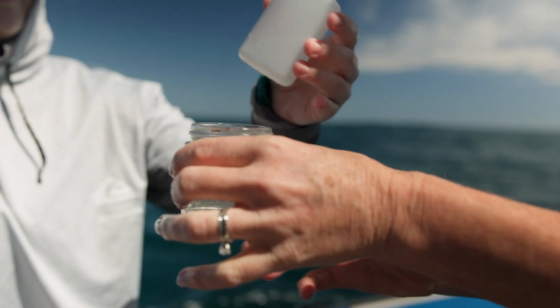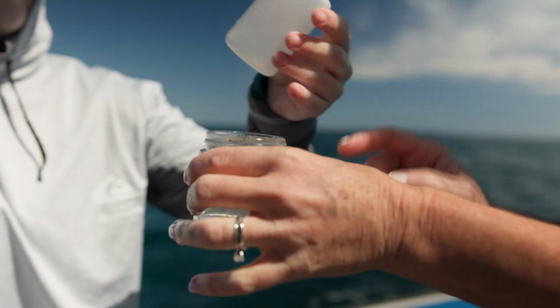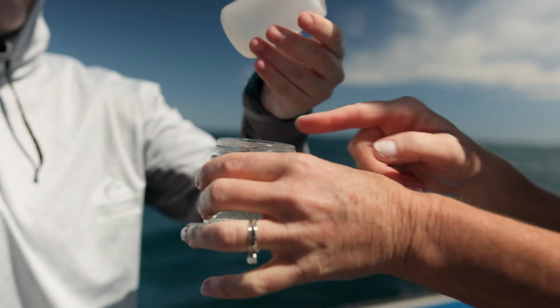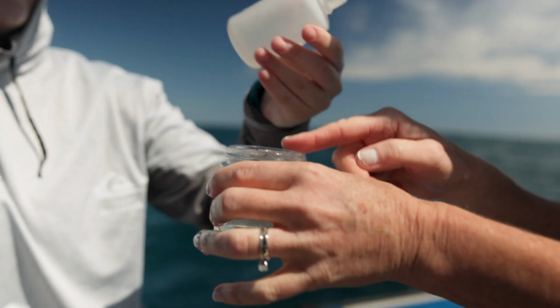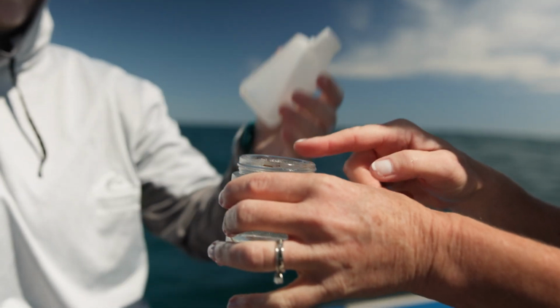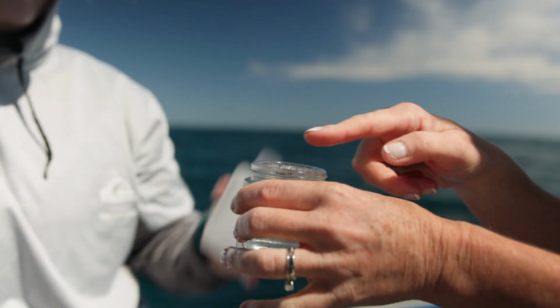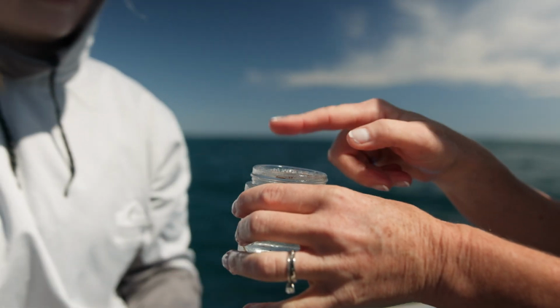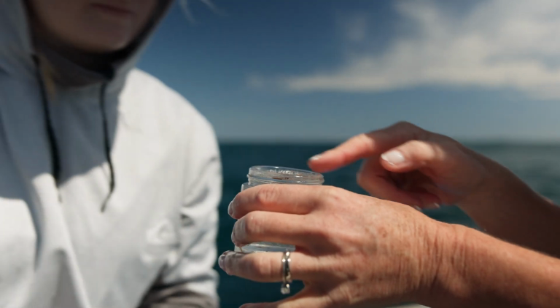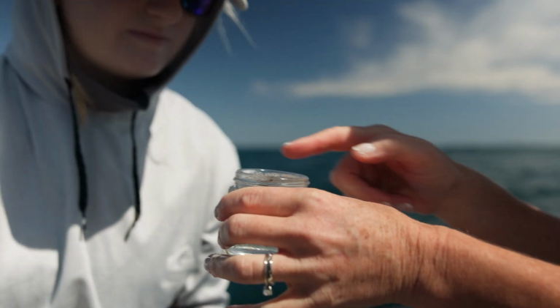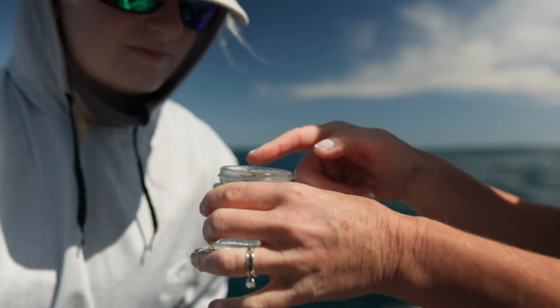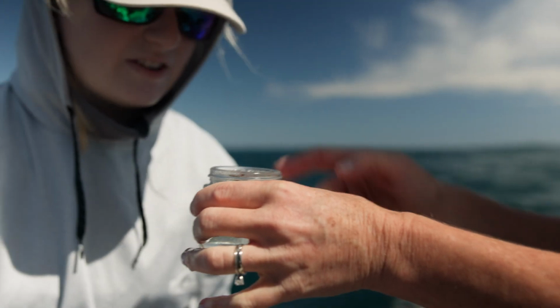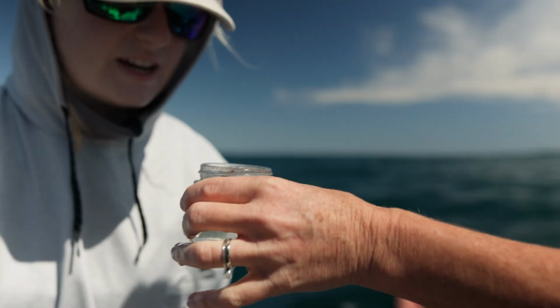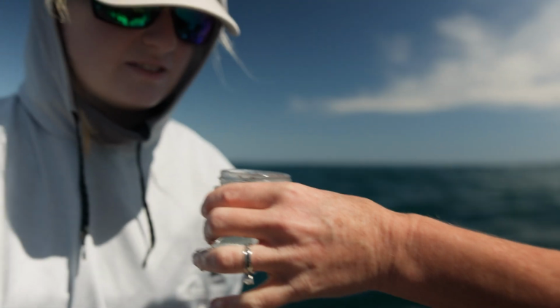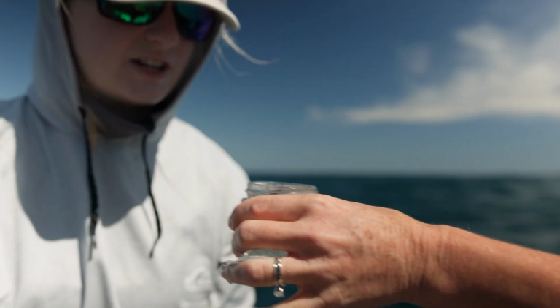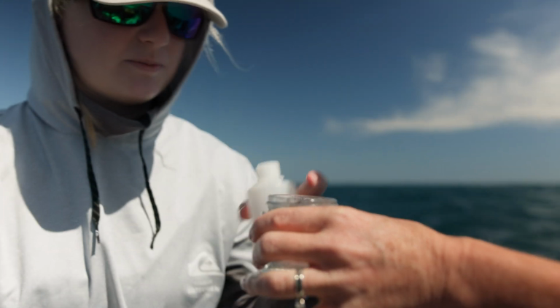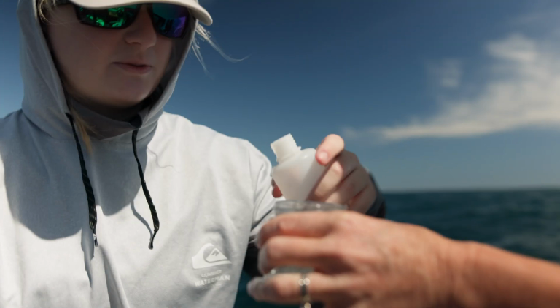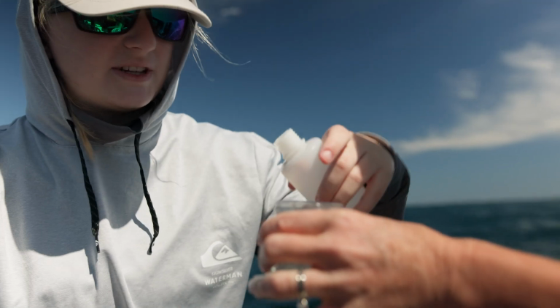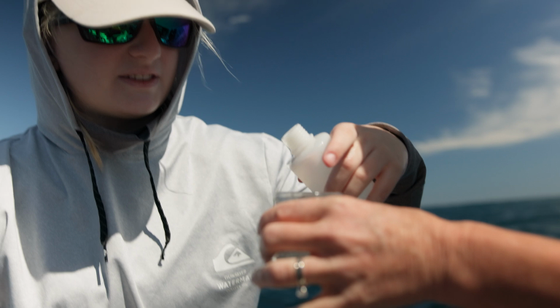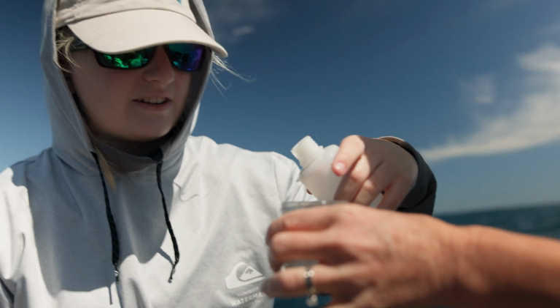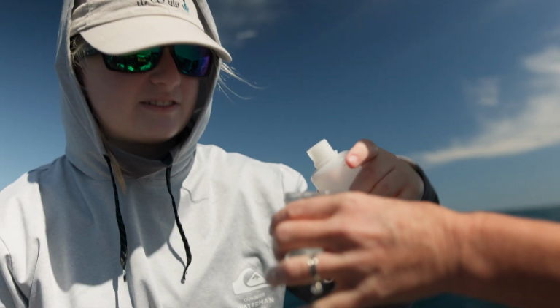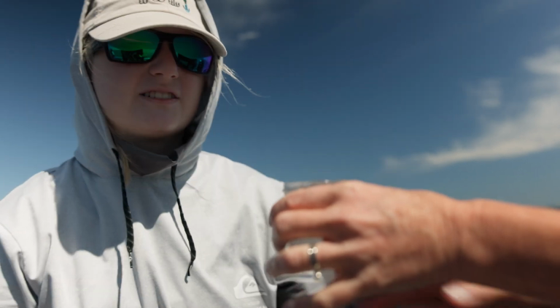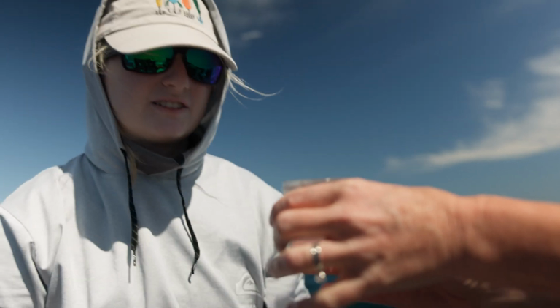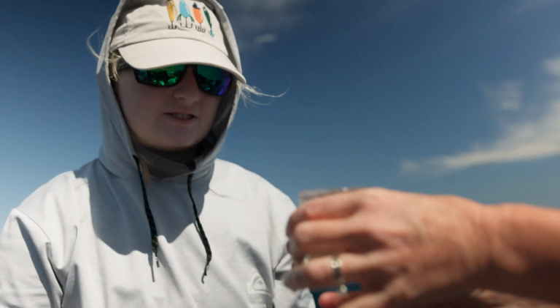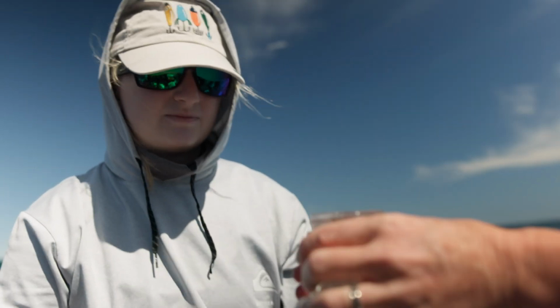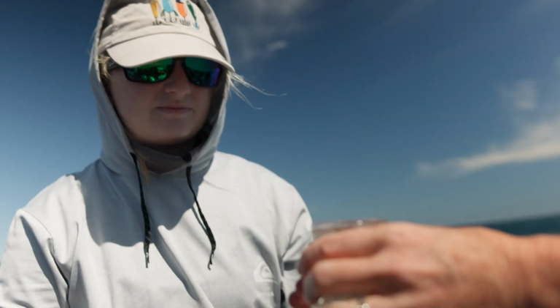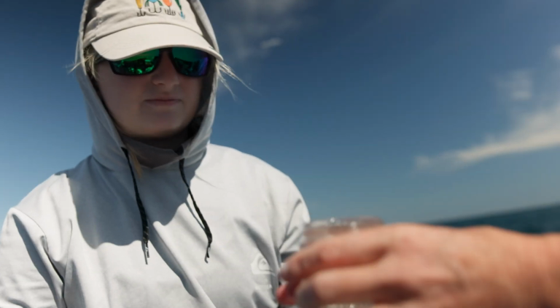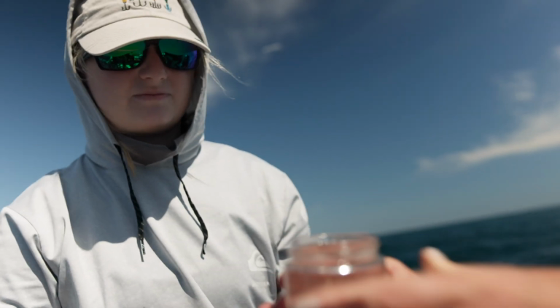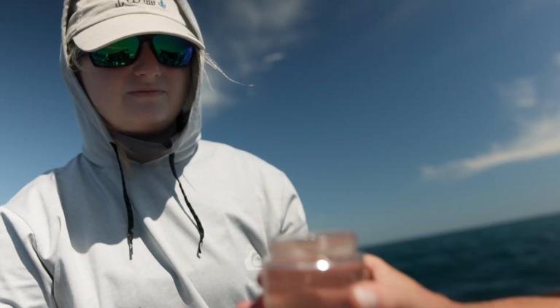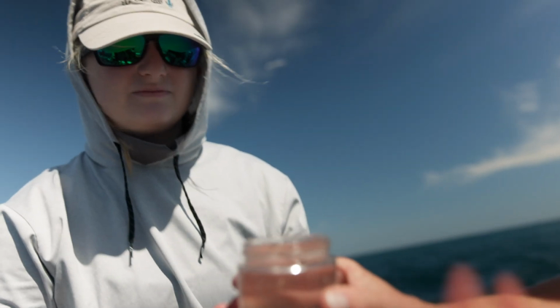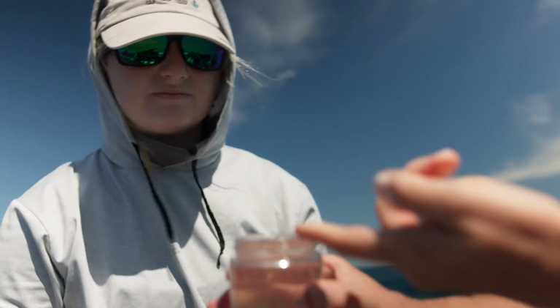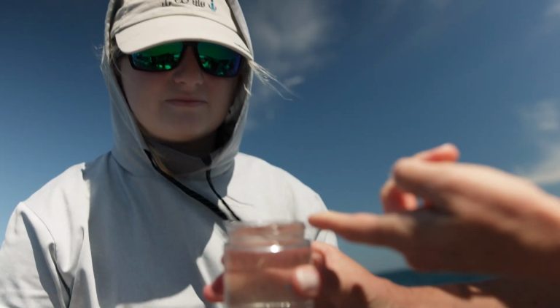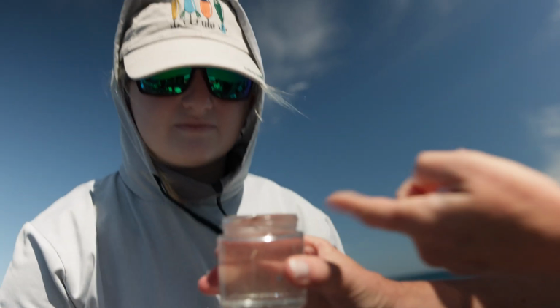You can already see some floating pieces. Look at the blue piece right there — that's definitely microplastic right here.